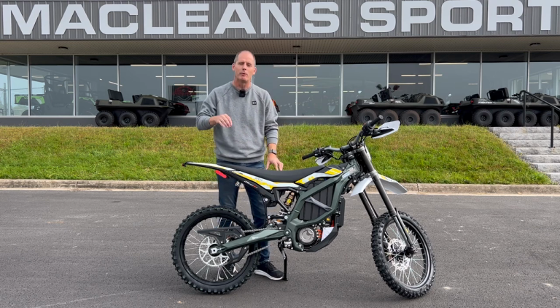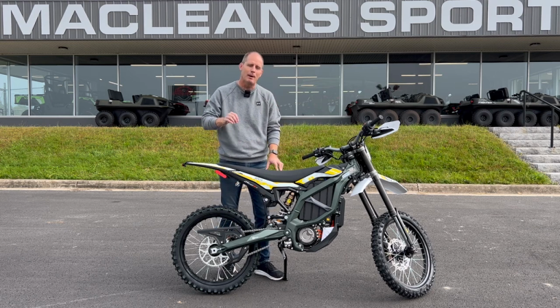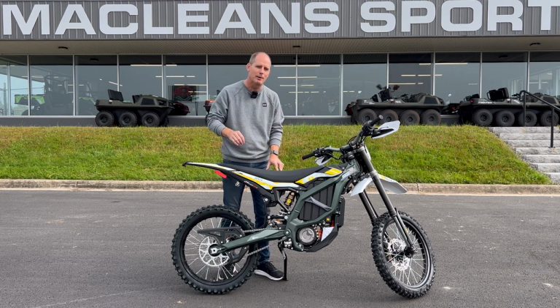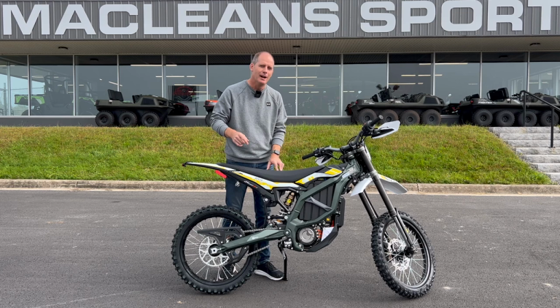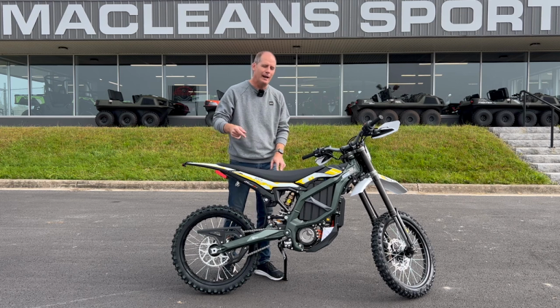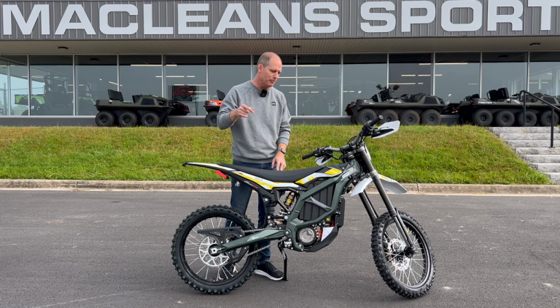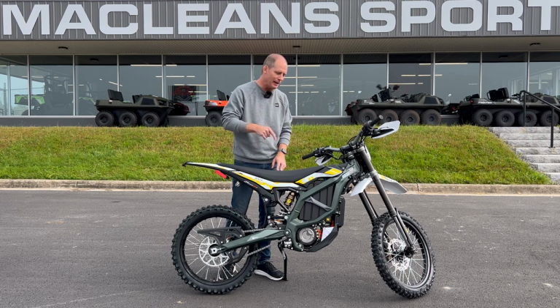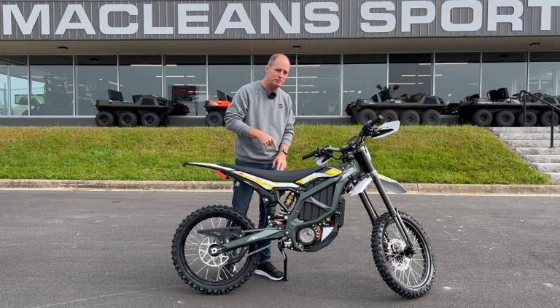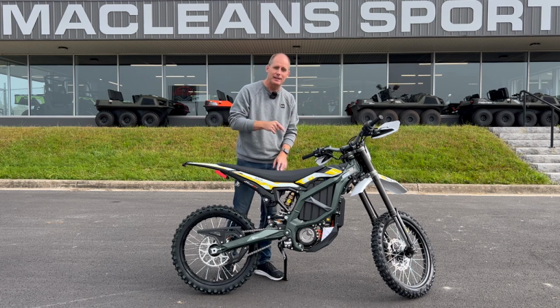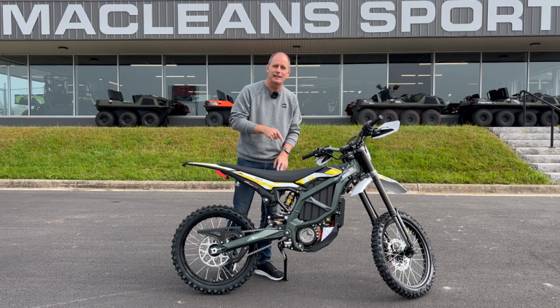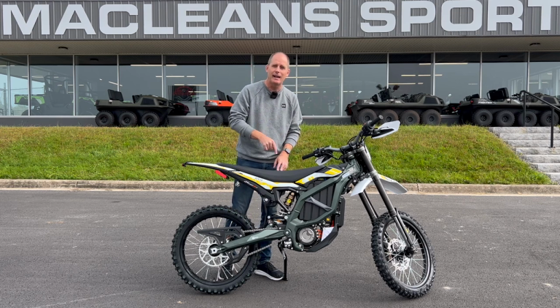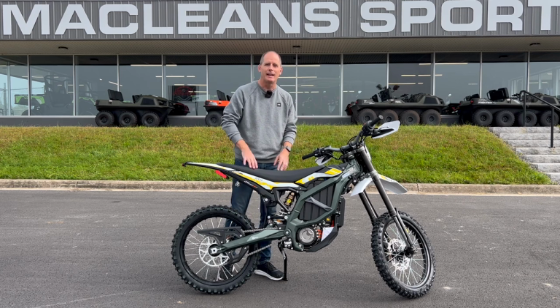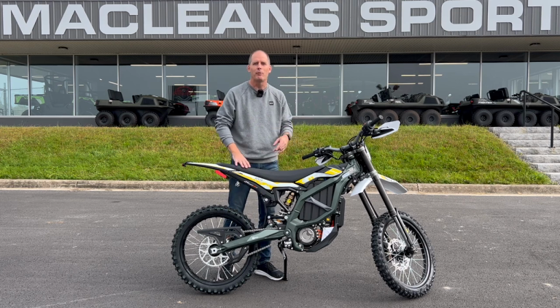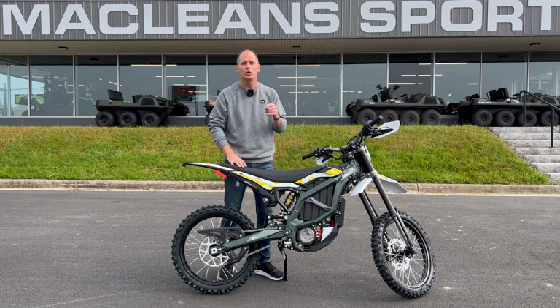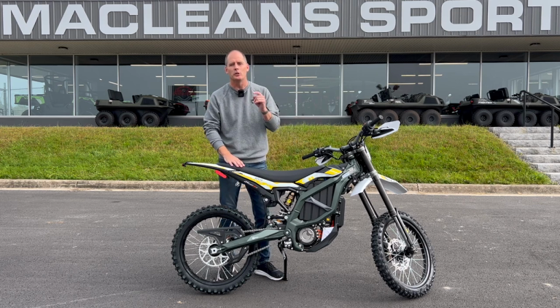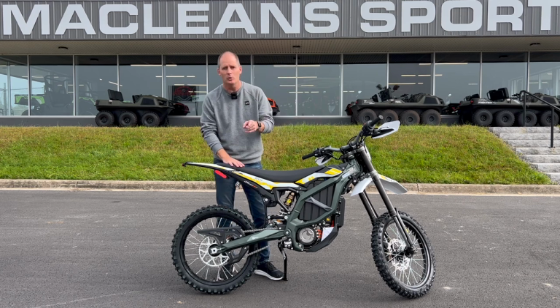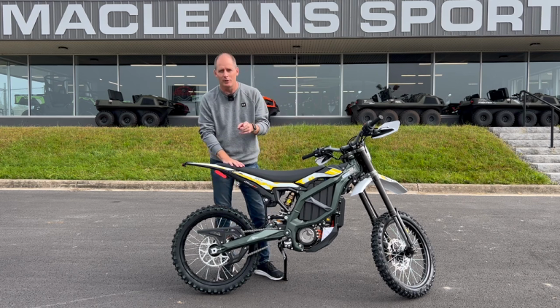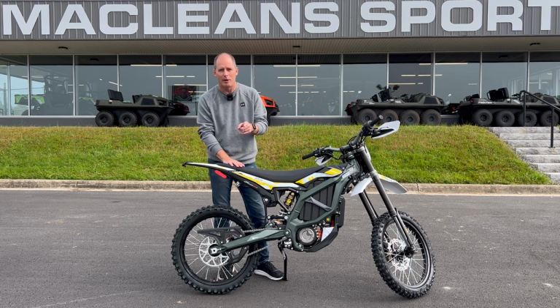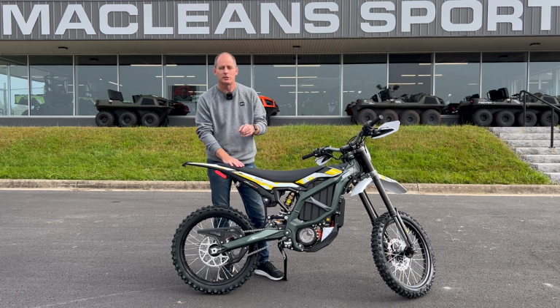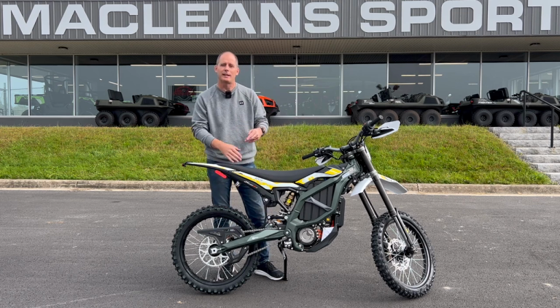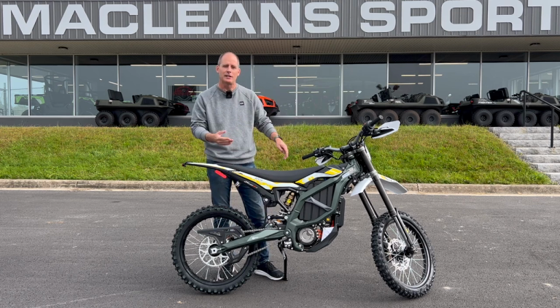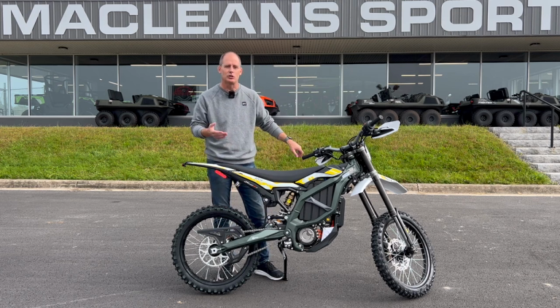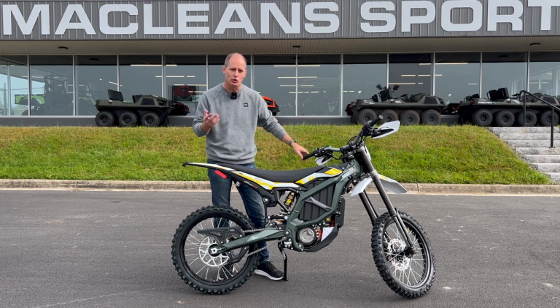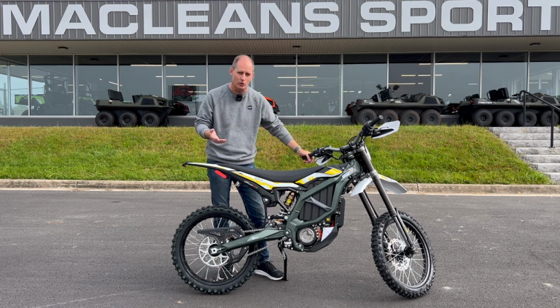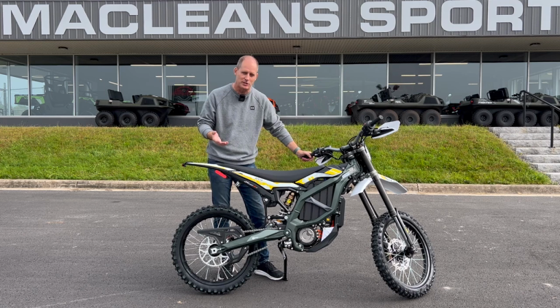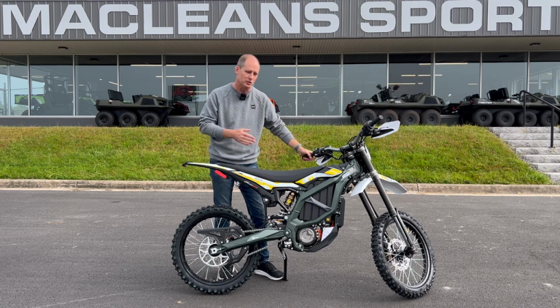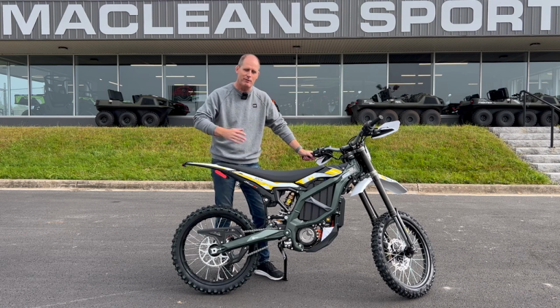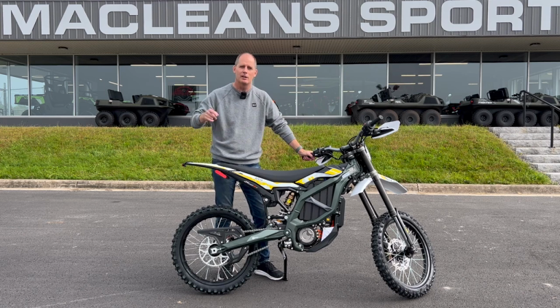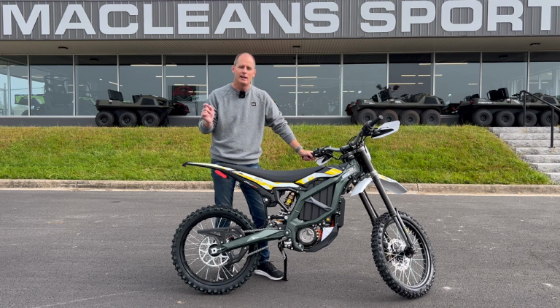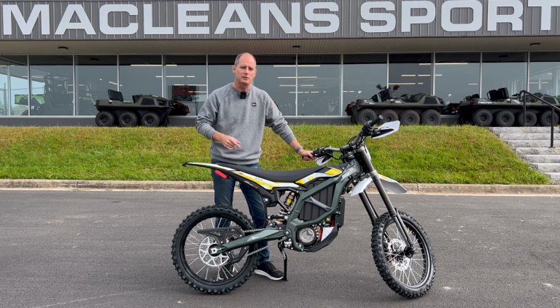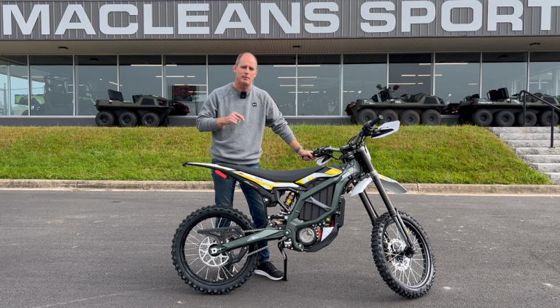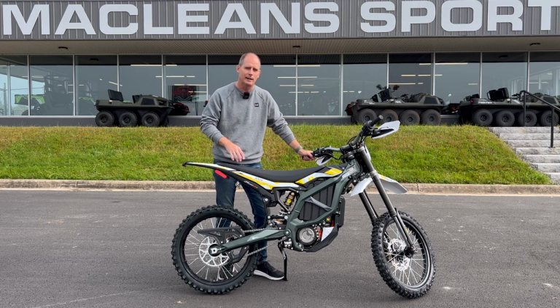I can come back to this bike again and again and I want to know what you want to know about it so I can answer your questions. So do me a favor, hit subscribe, hit like.